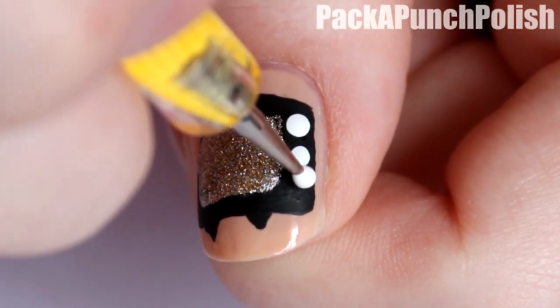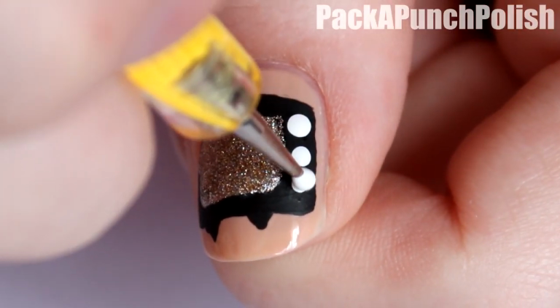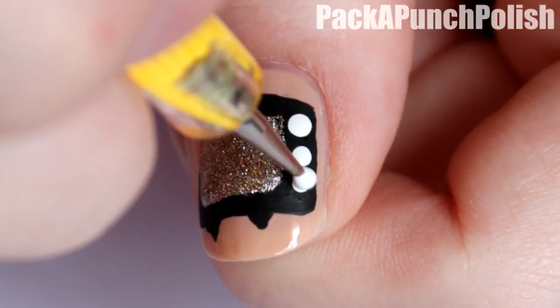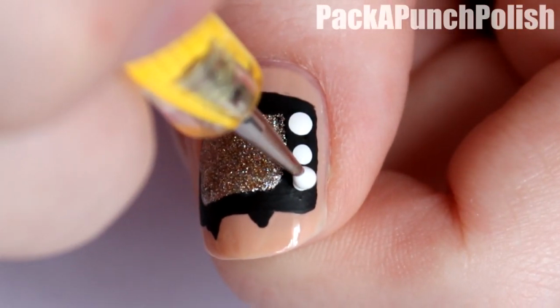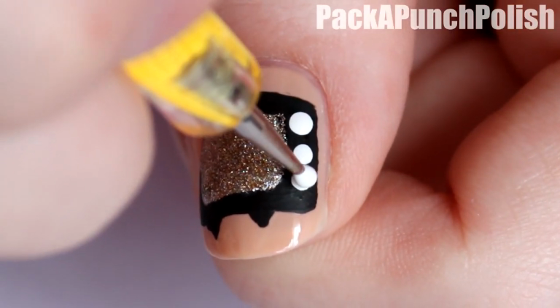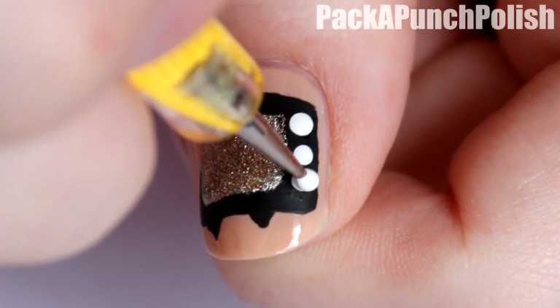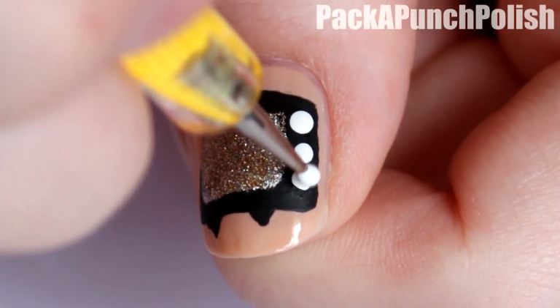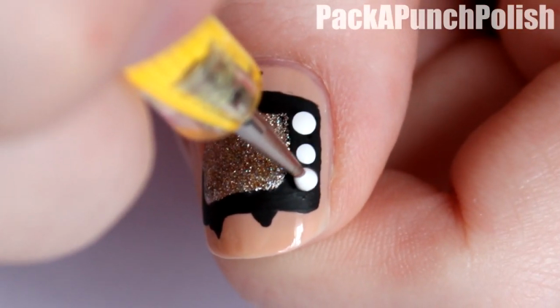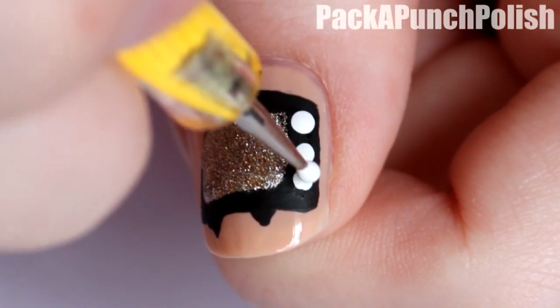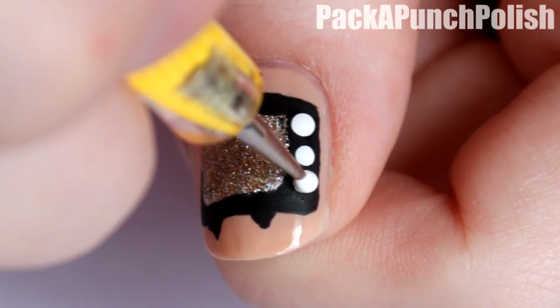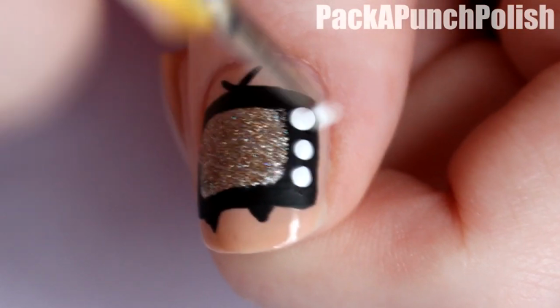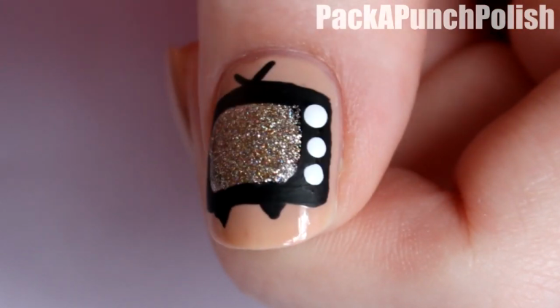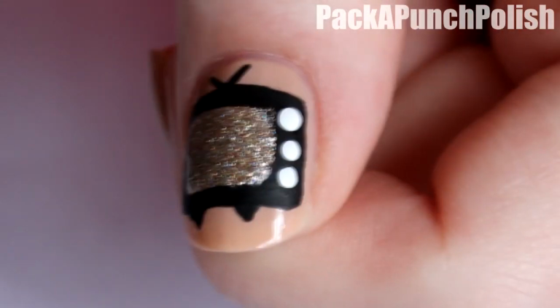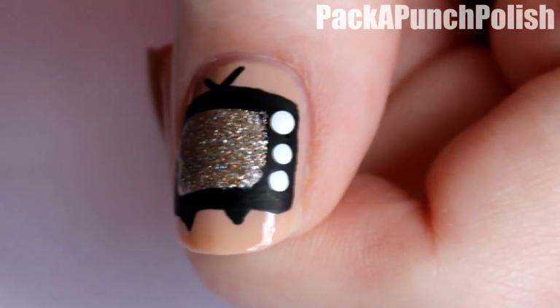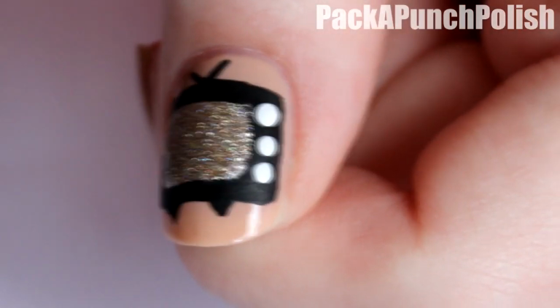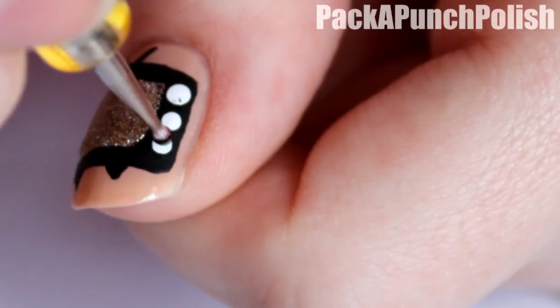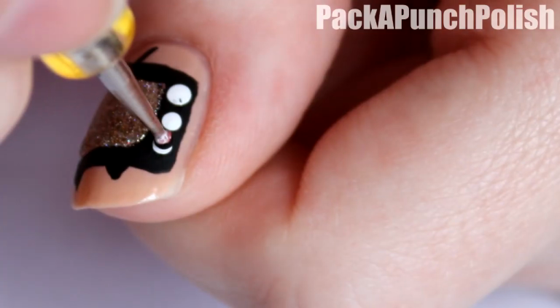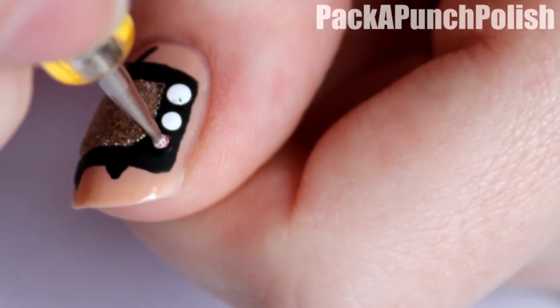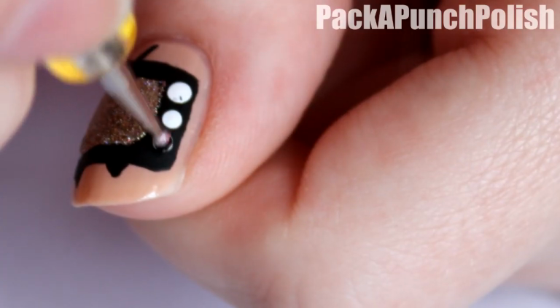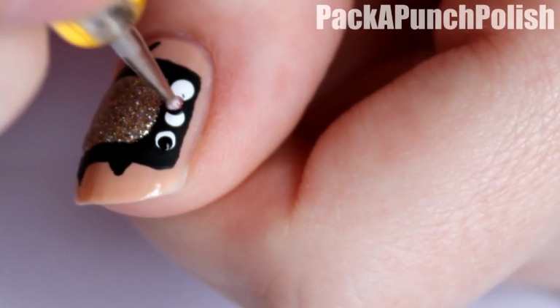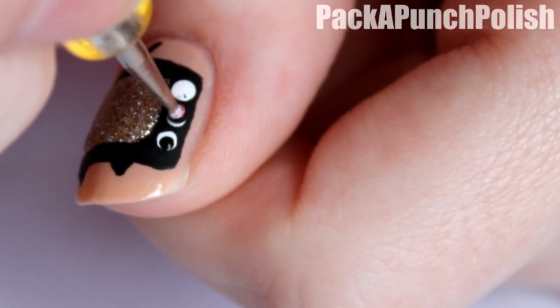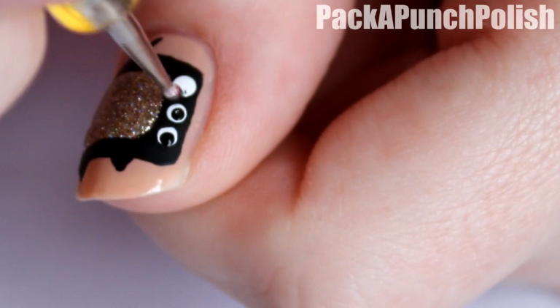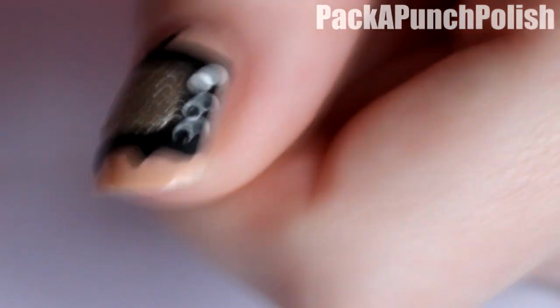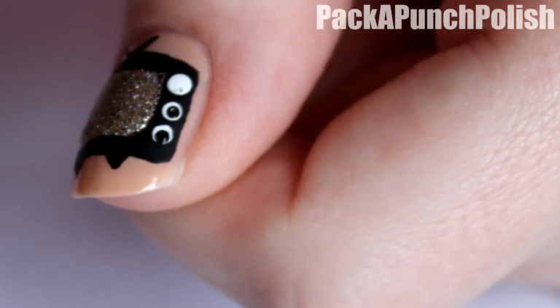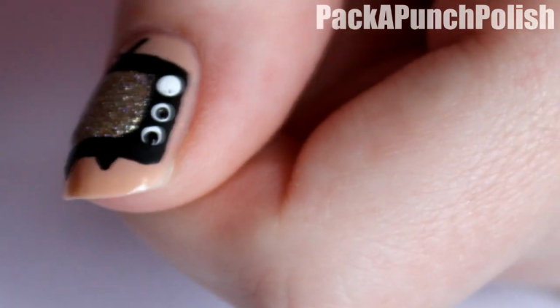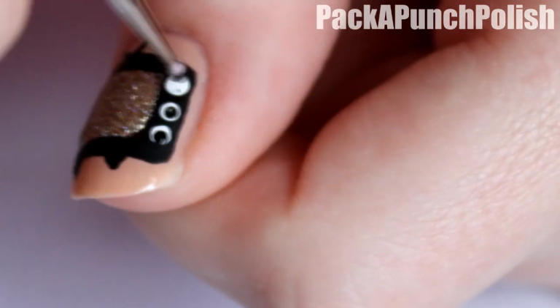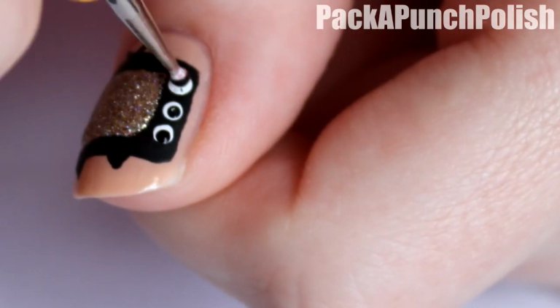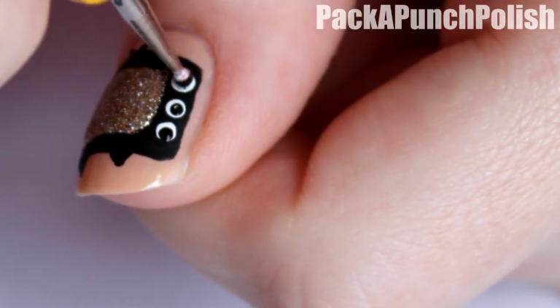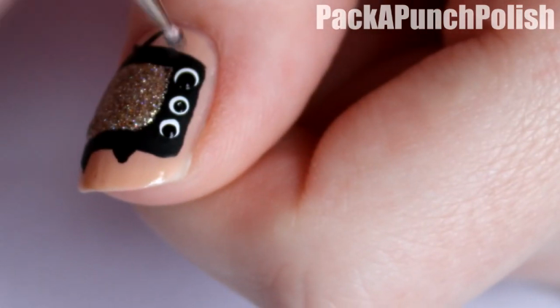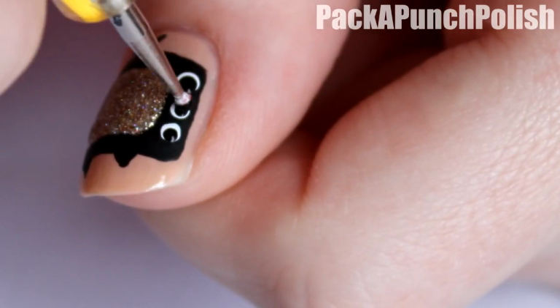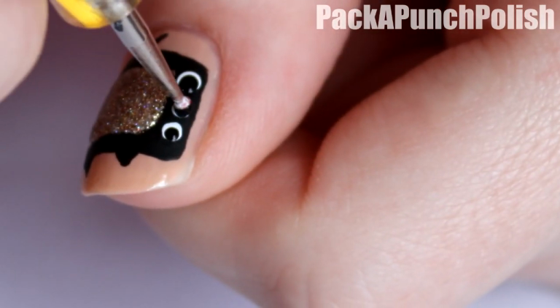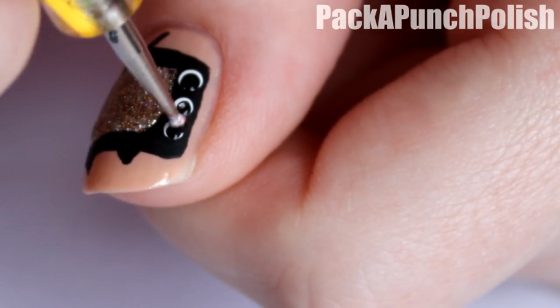For the buttons, make three white dots going down the thick side of the TV. Then add smaller black dots on the inside of the white ones.